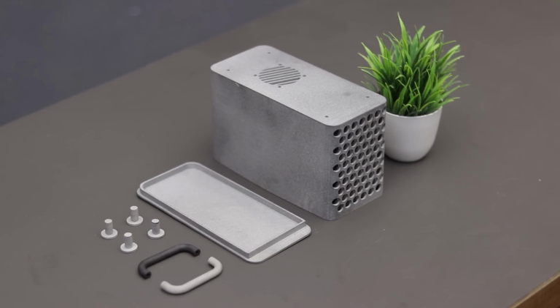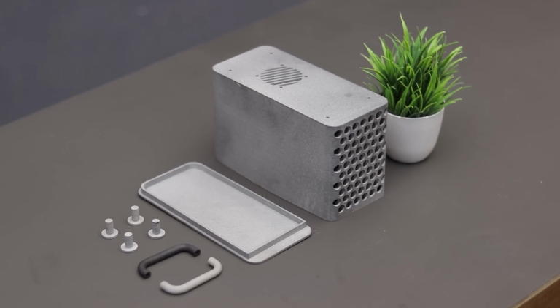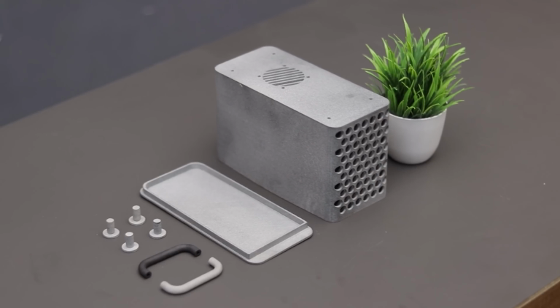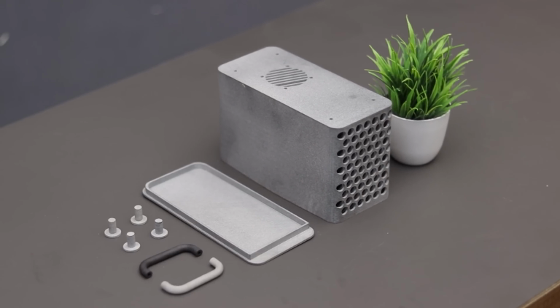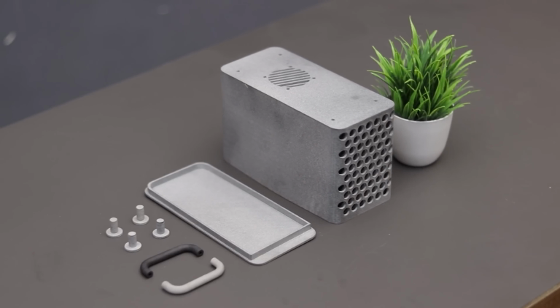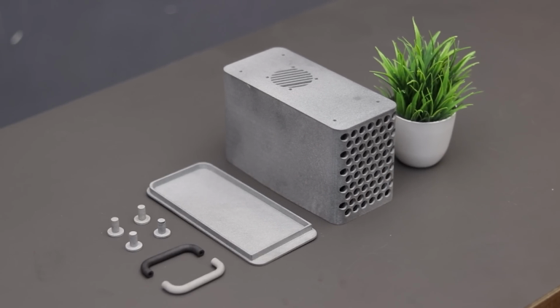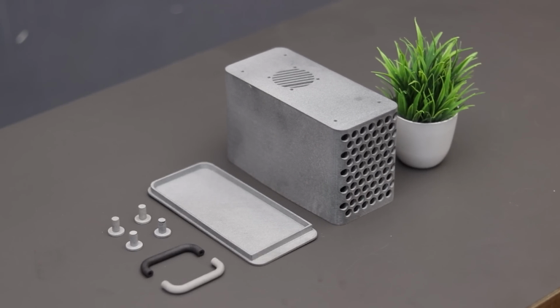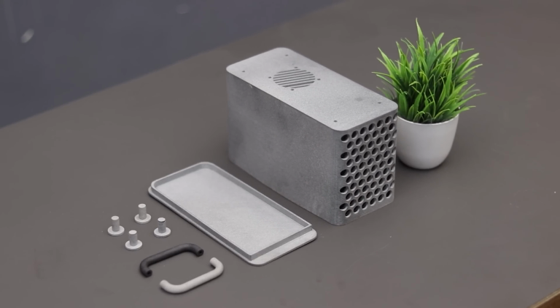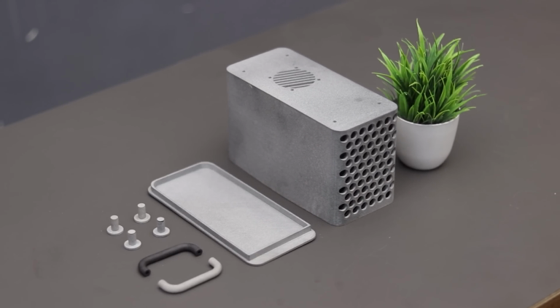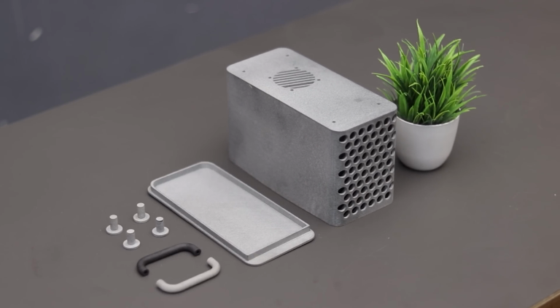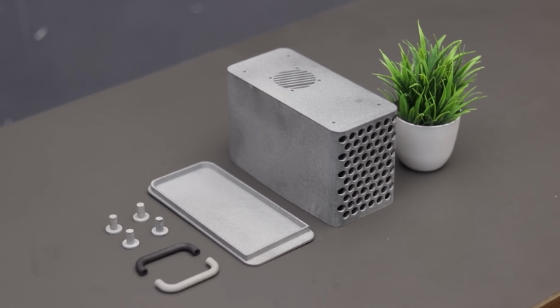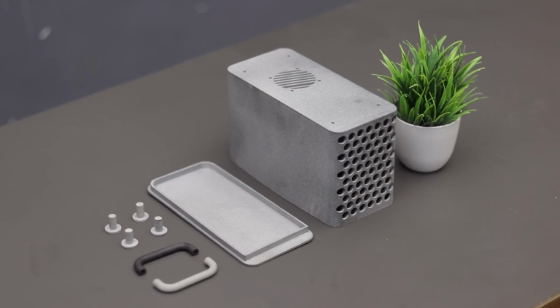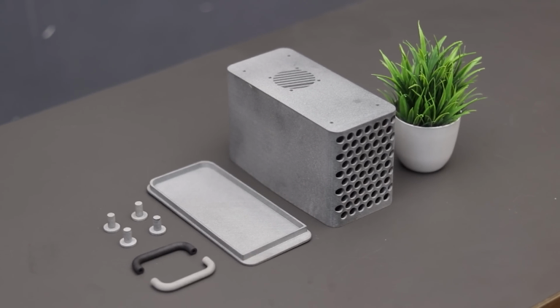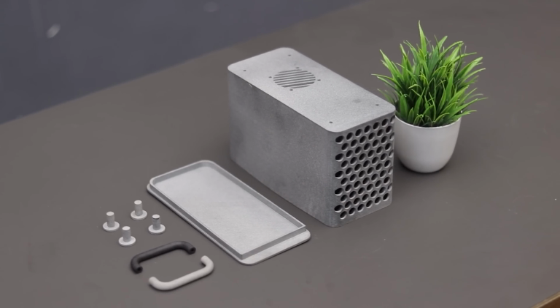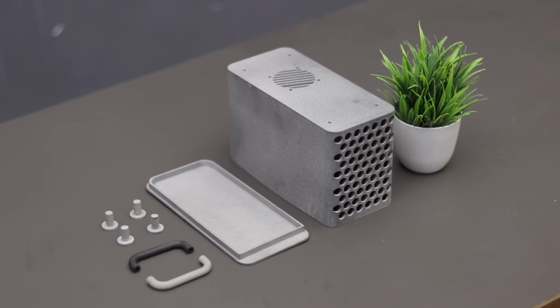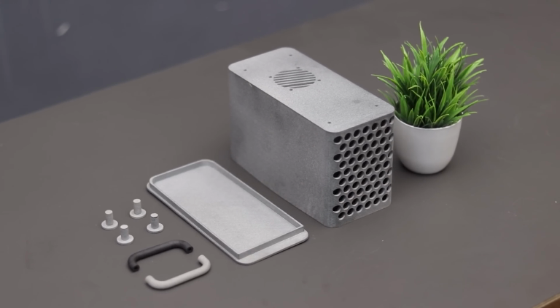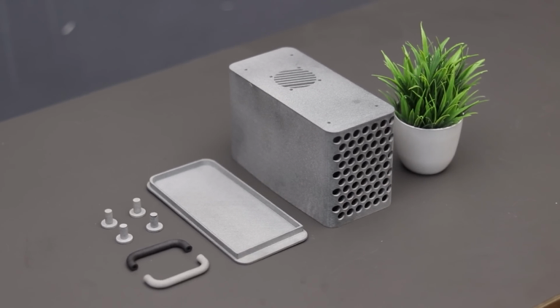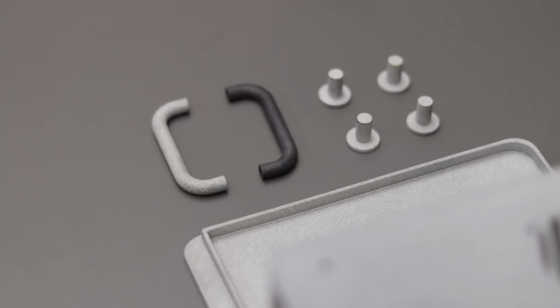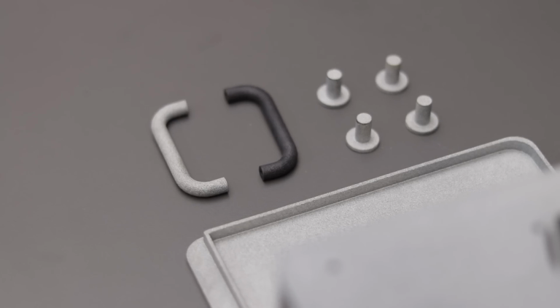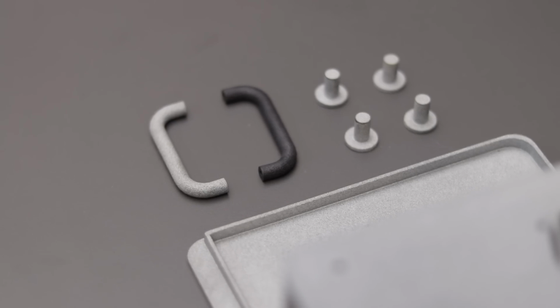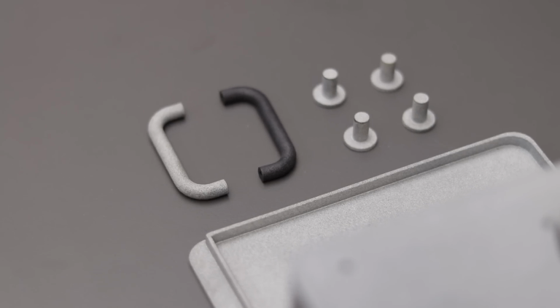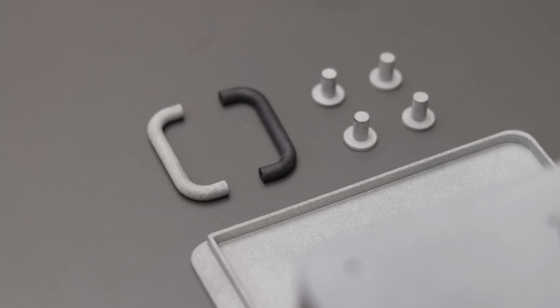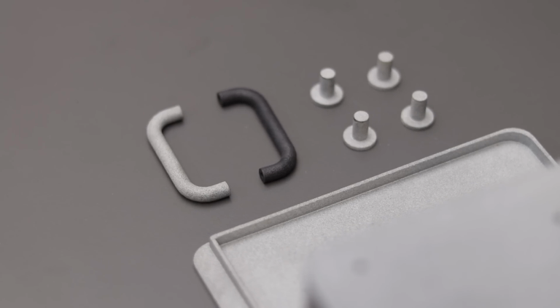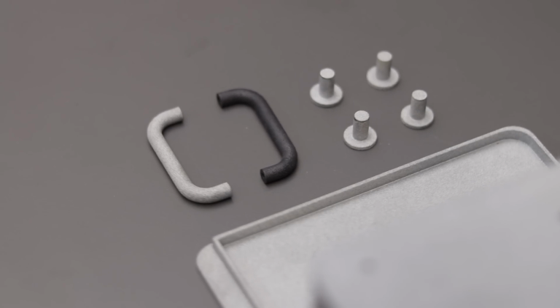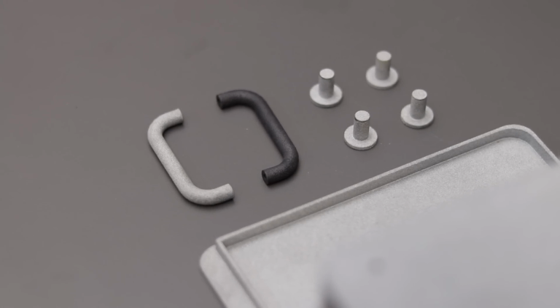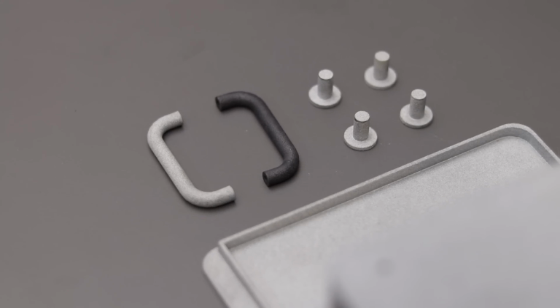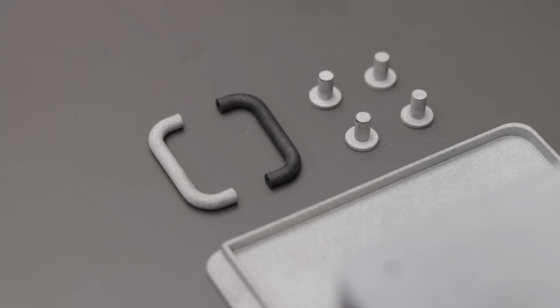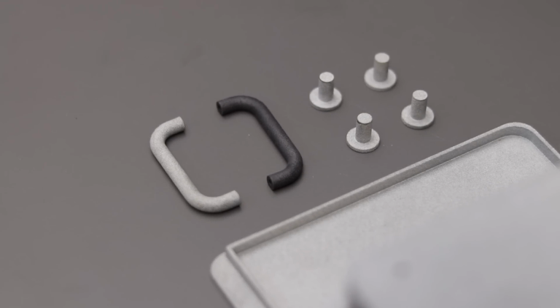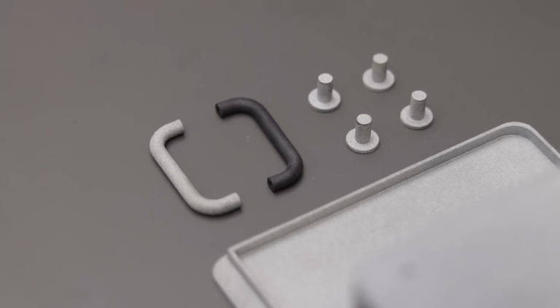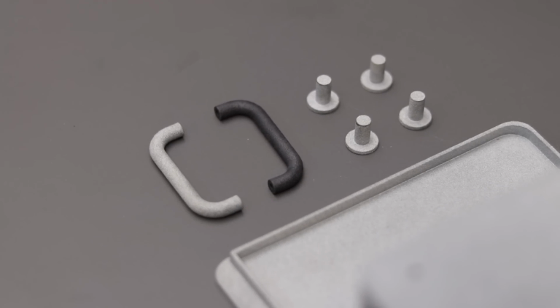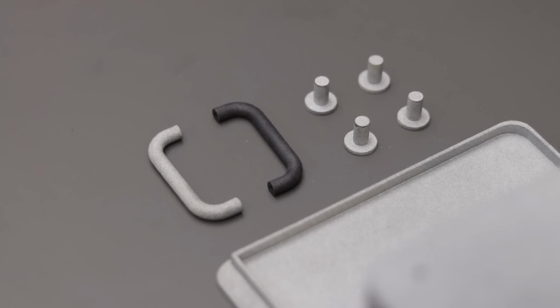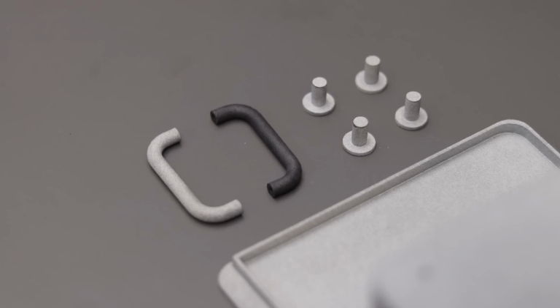As you can see guys, the quality is really good and it doesn't even look like it's a 3D printed part.